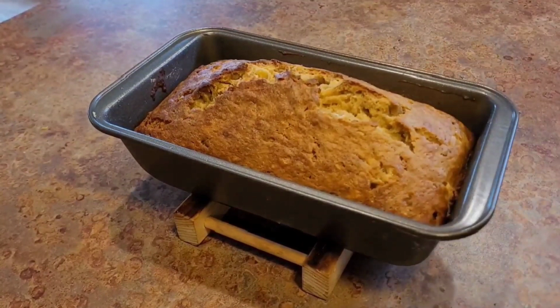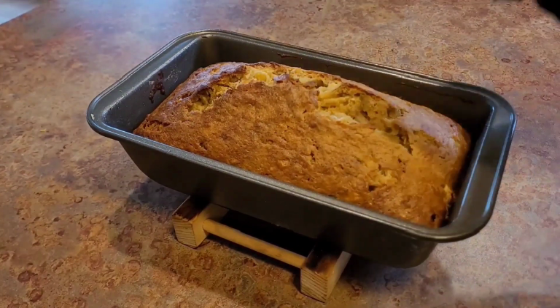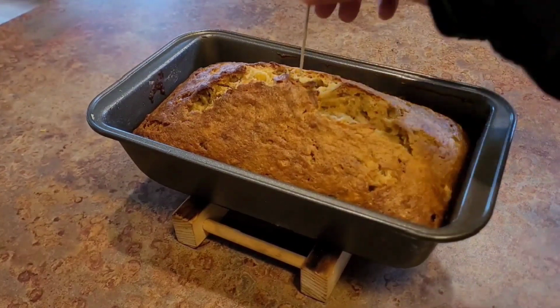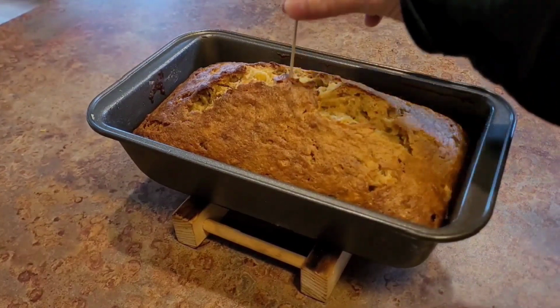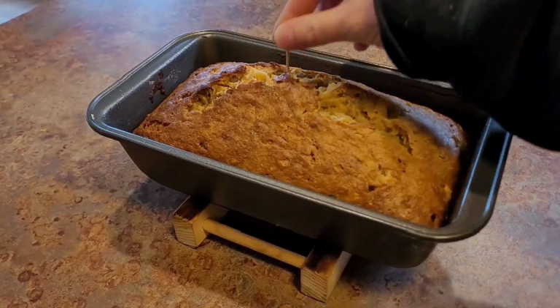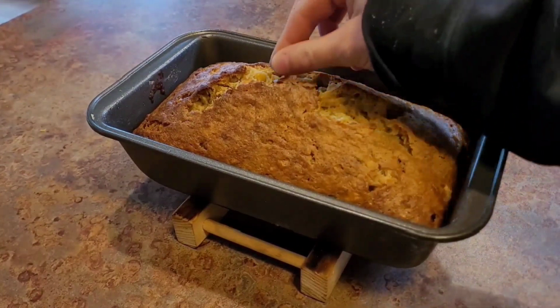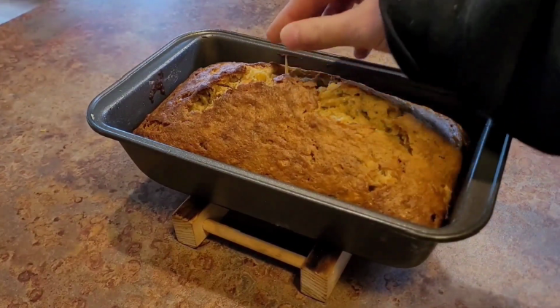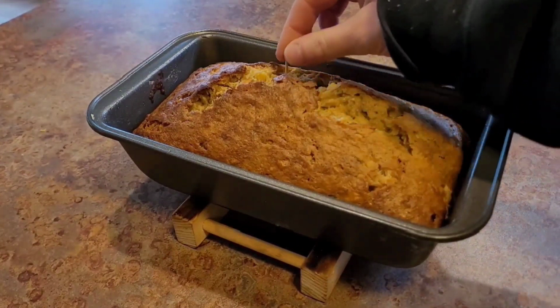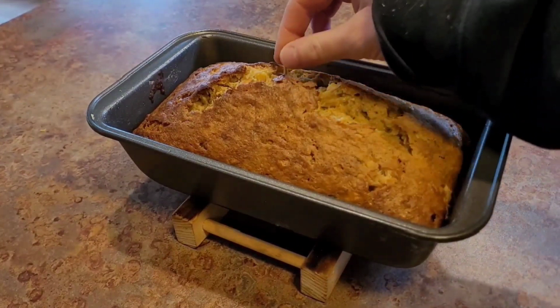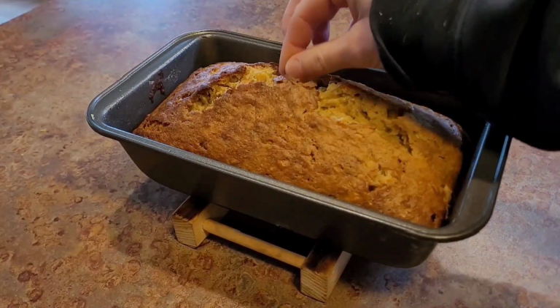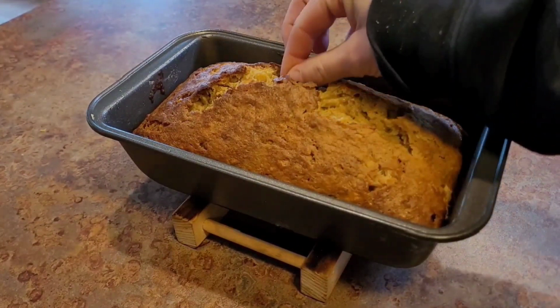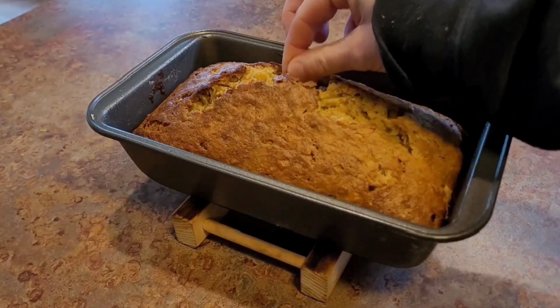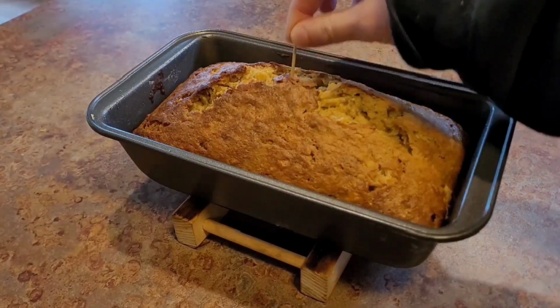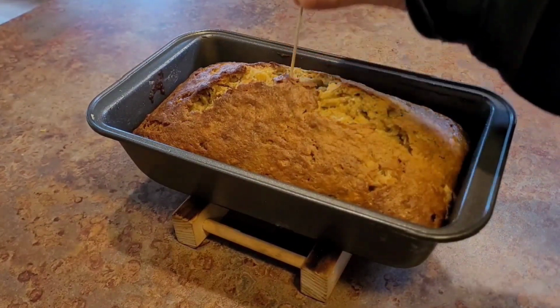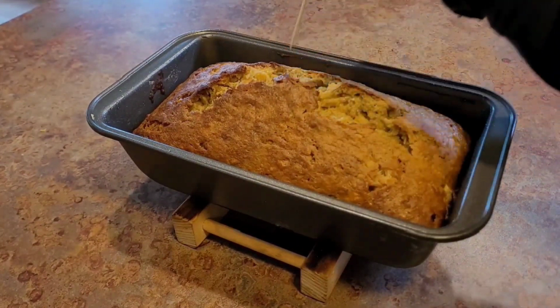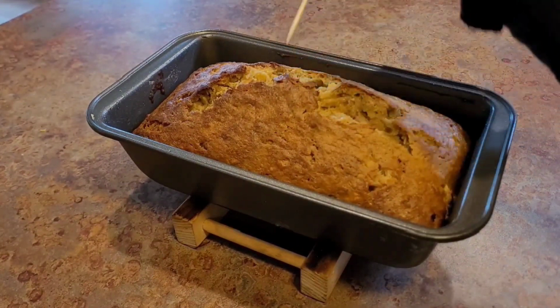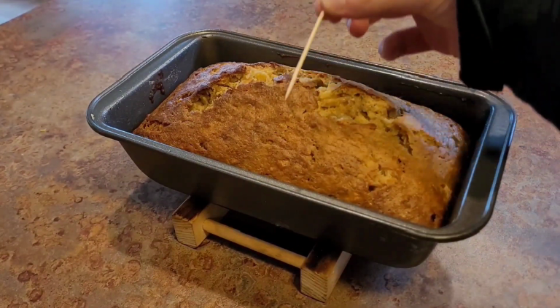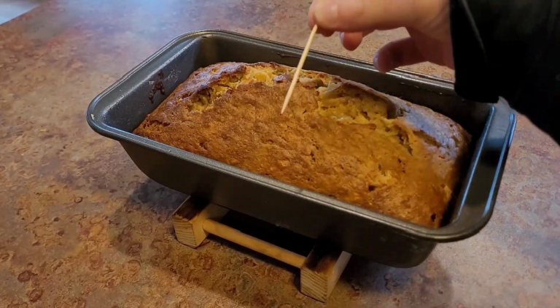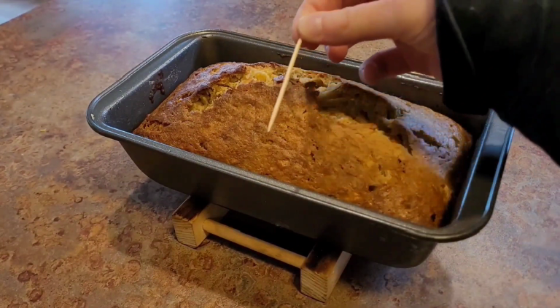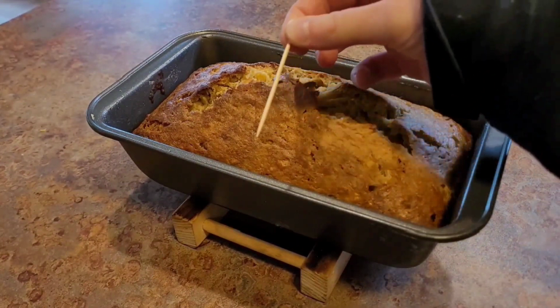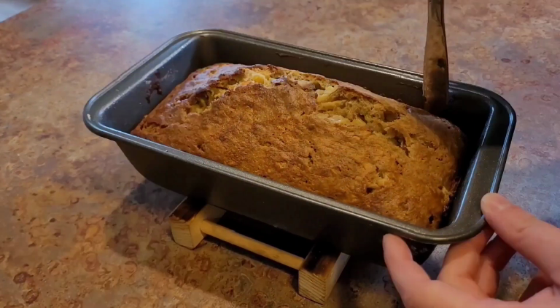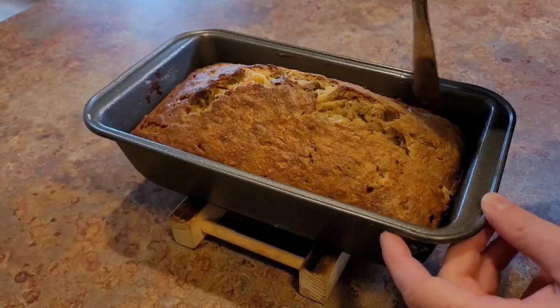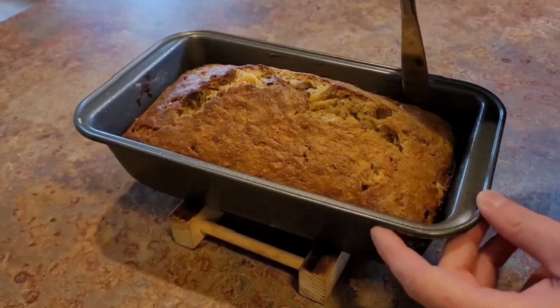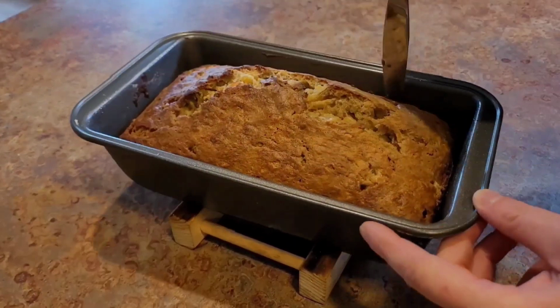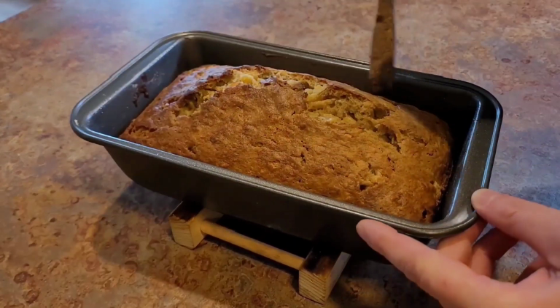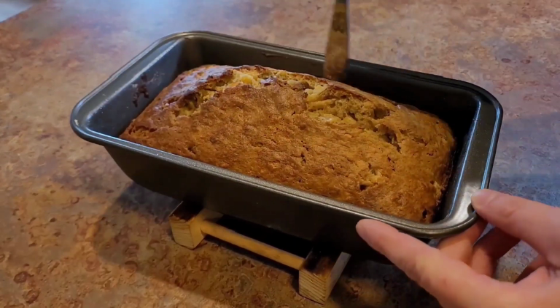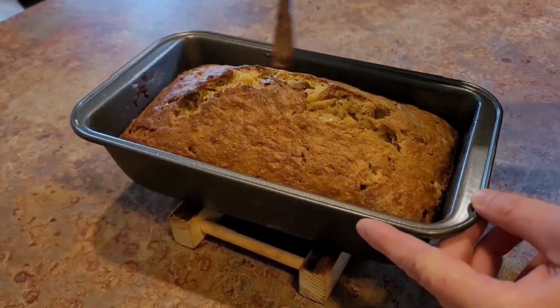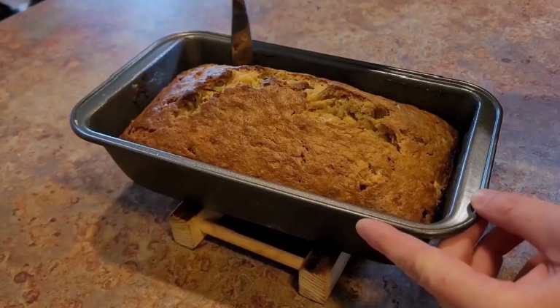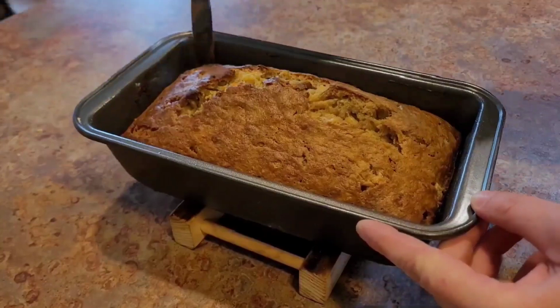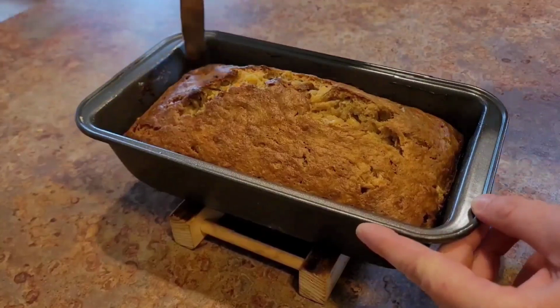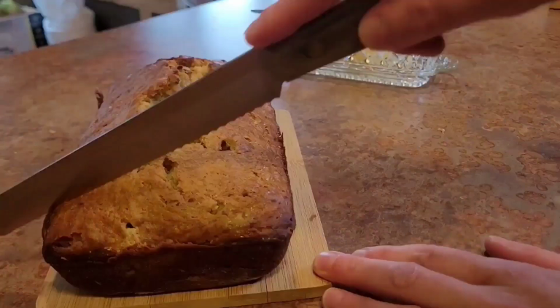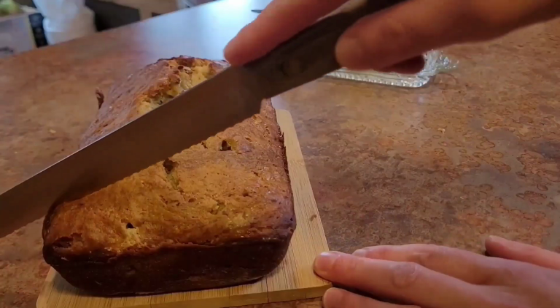To check for doneness, insert a toothpick in the middle of your loaf. If it comes out clean, it's done.